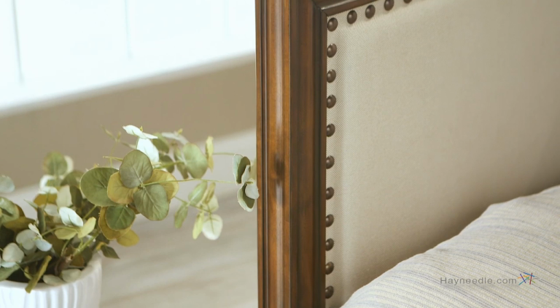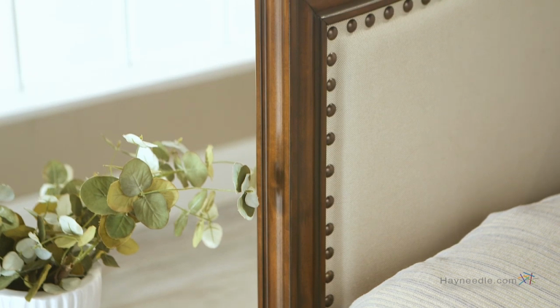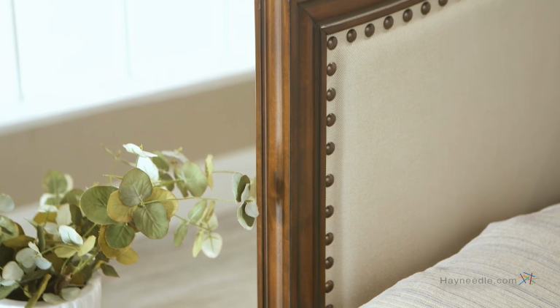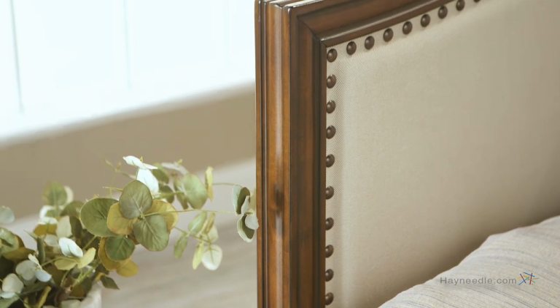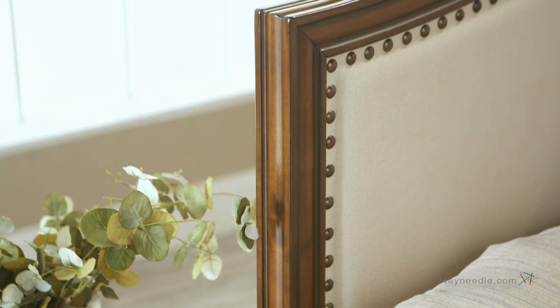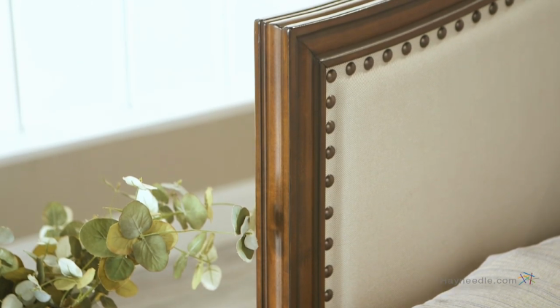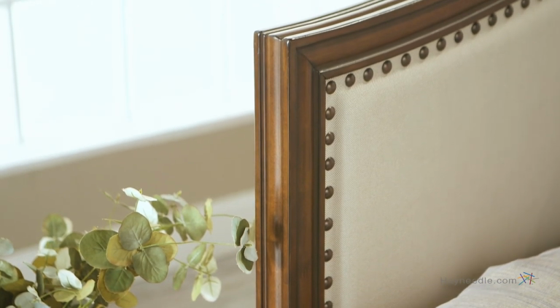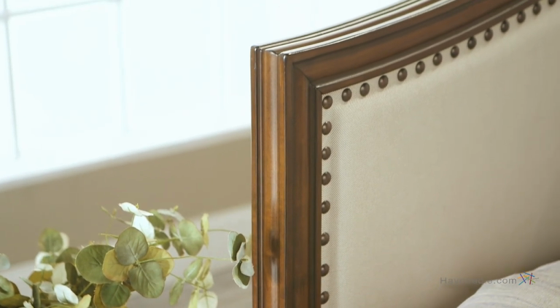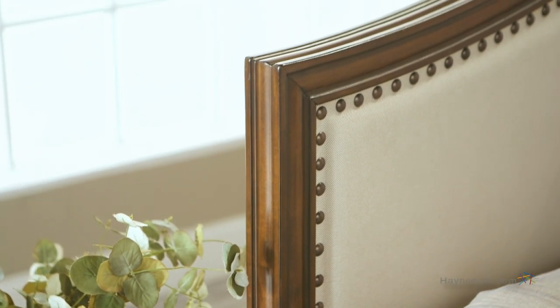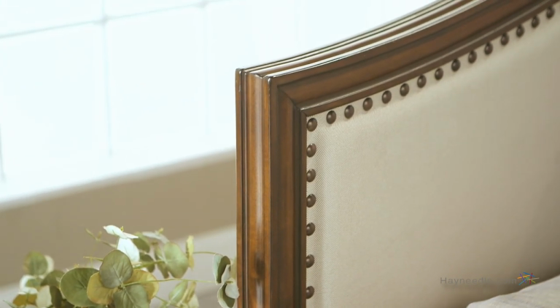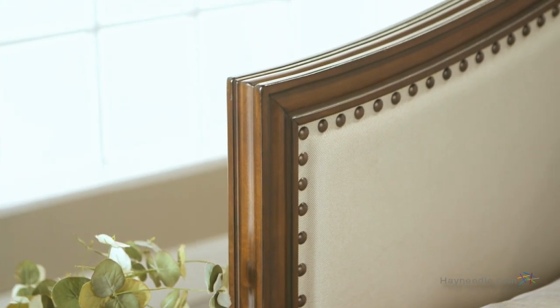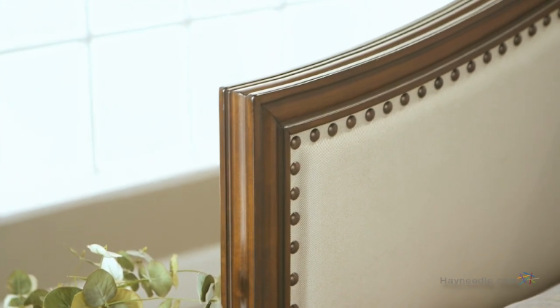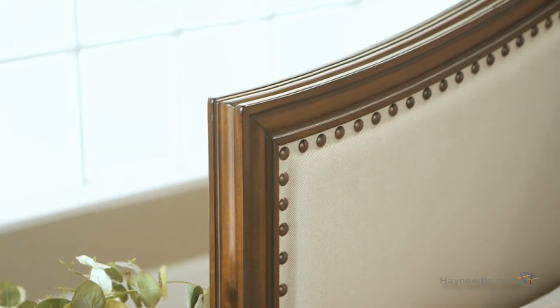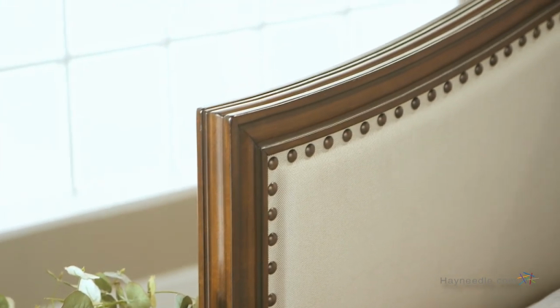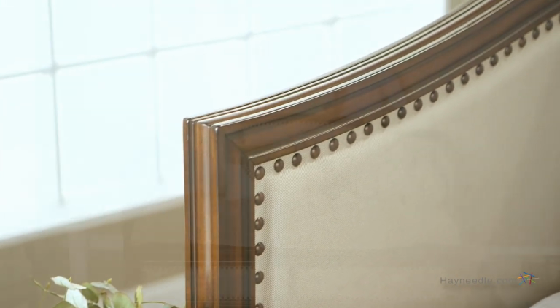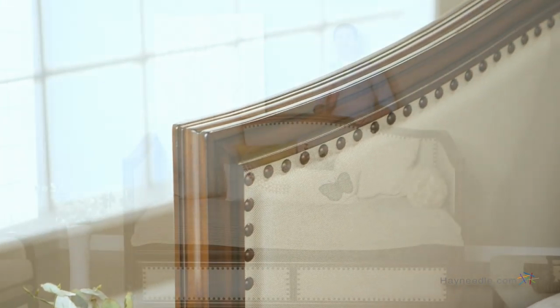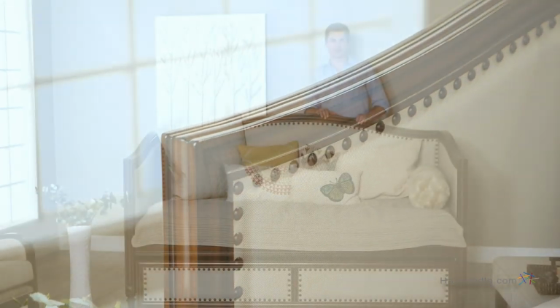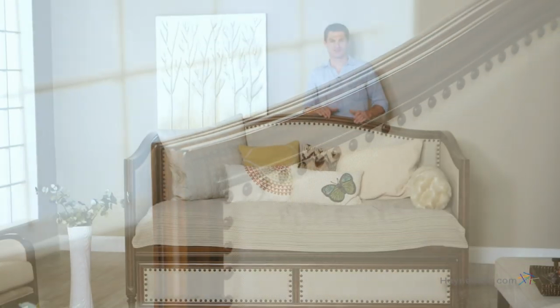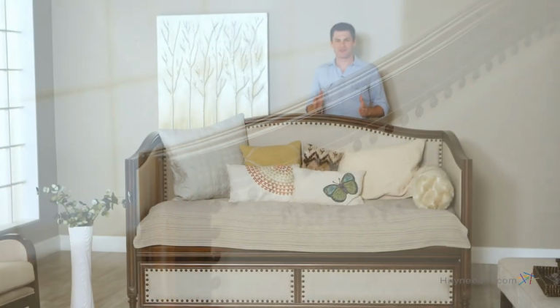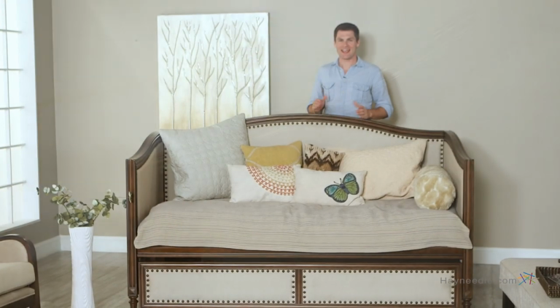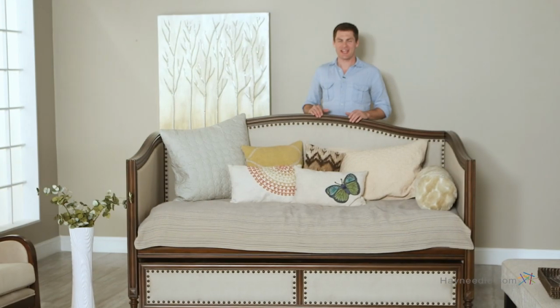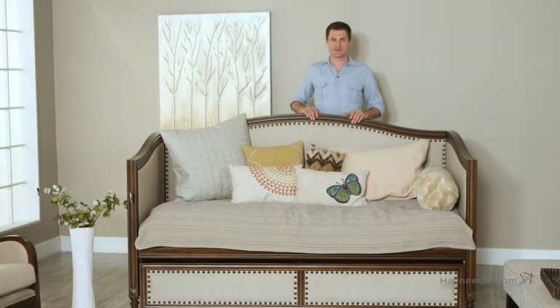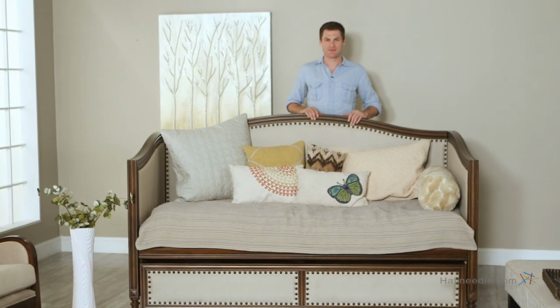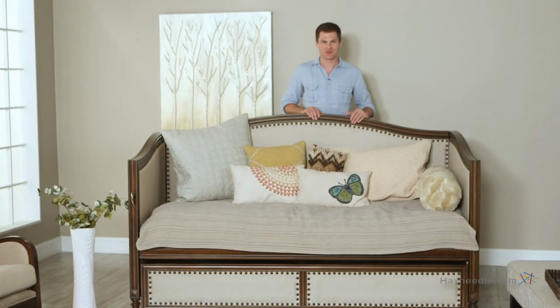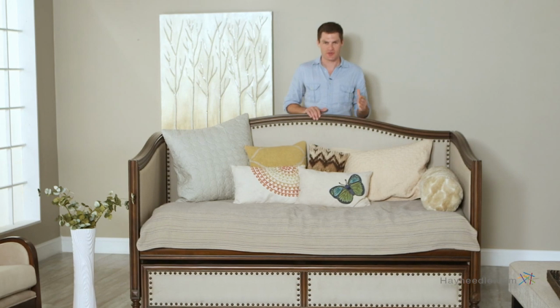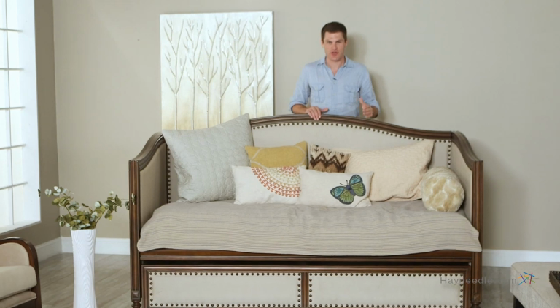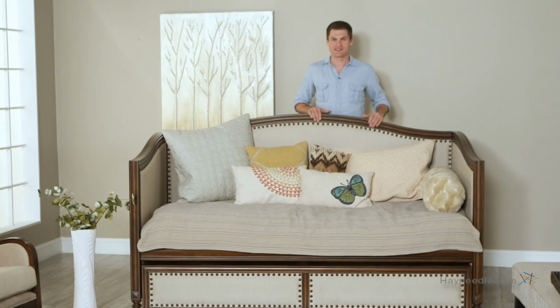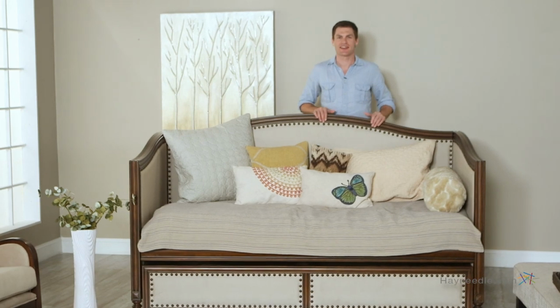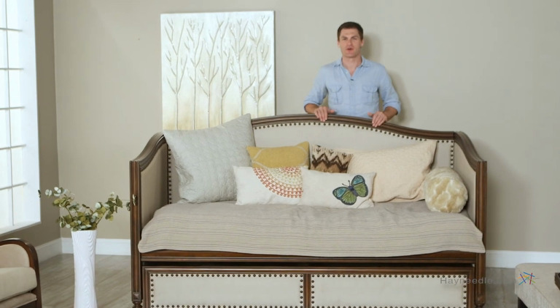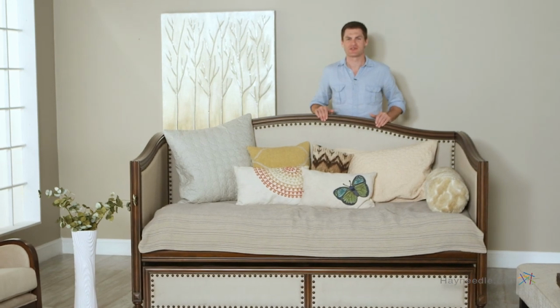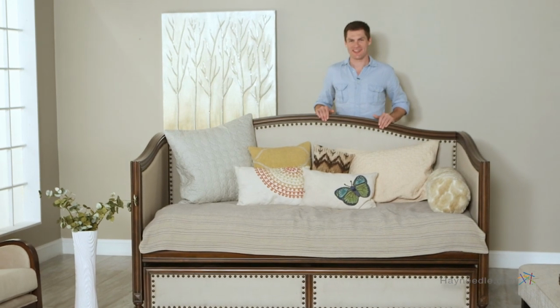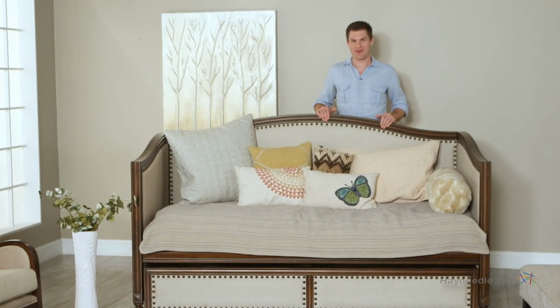The gentle curved arms and back will bring style to any room, so fill any unused space with the Halstead Upholster Daybed.